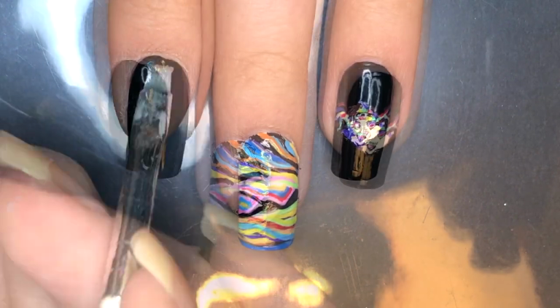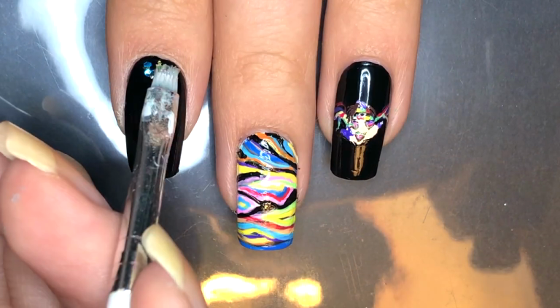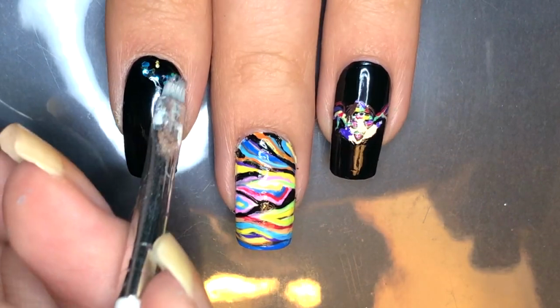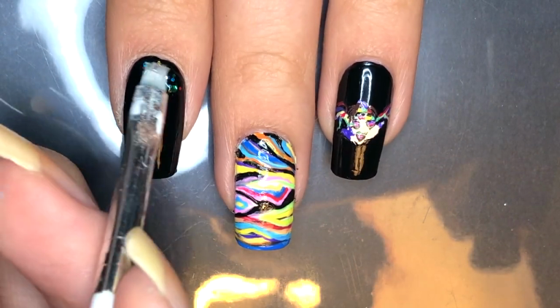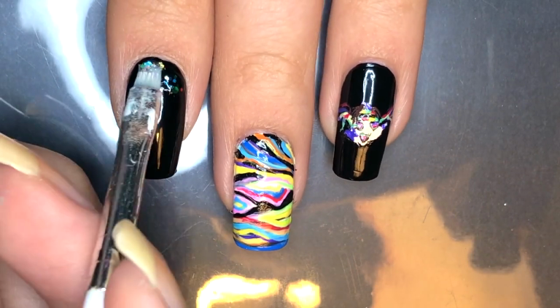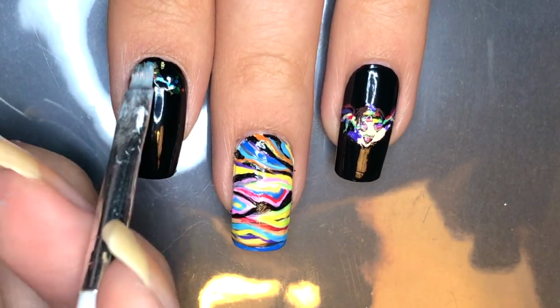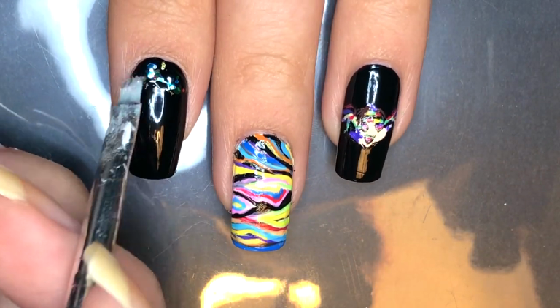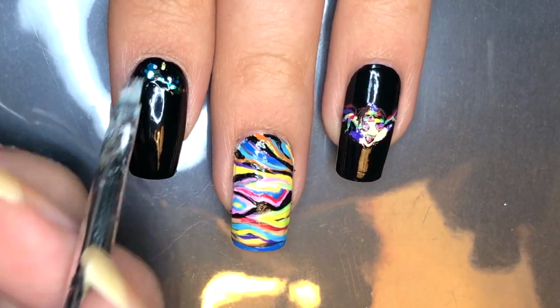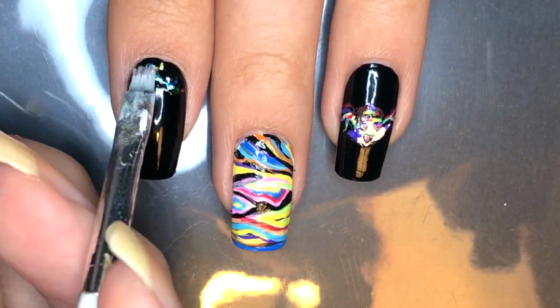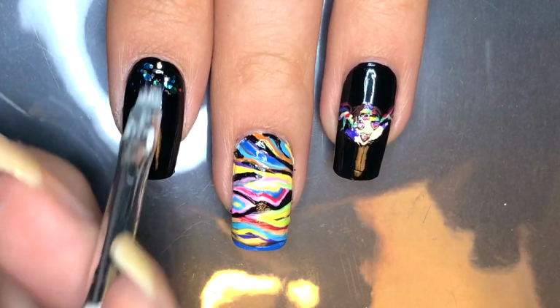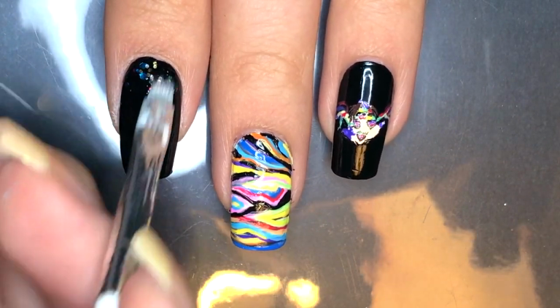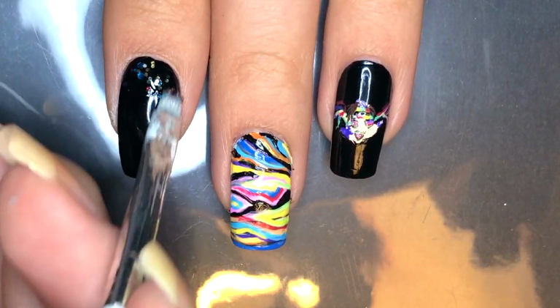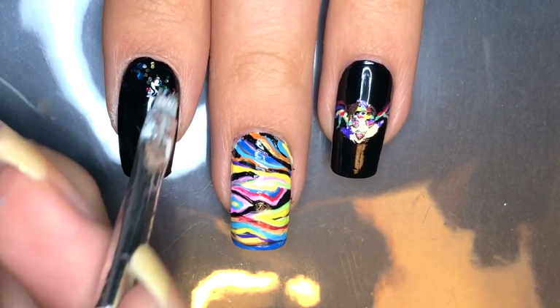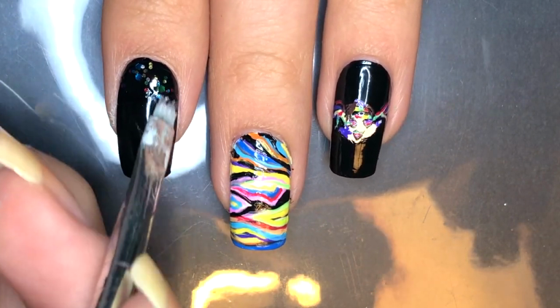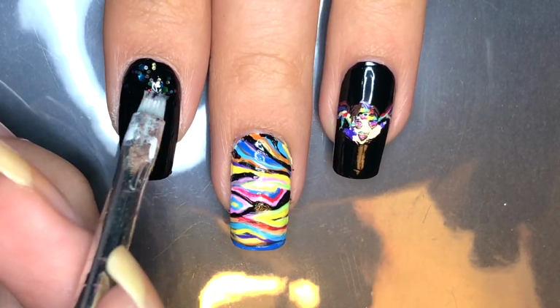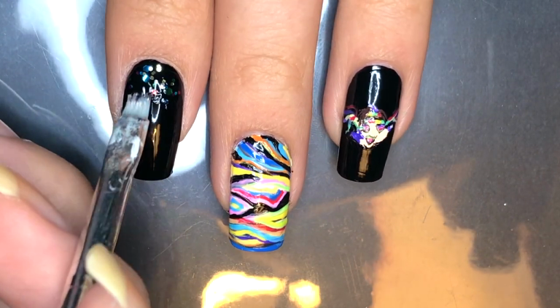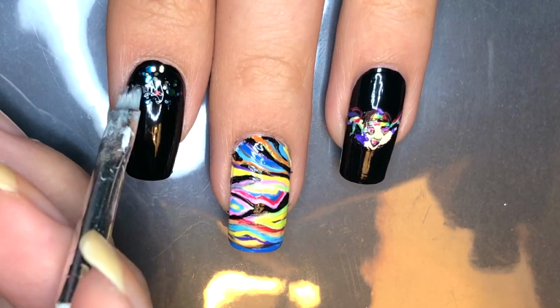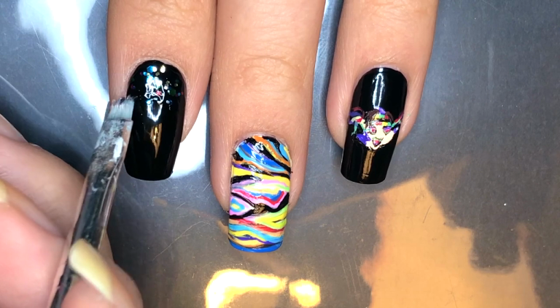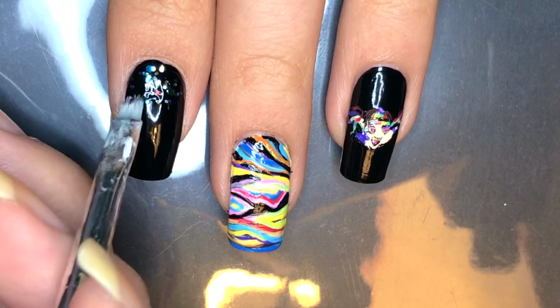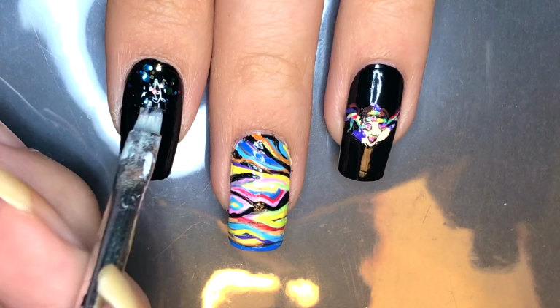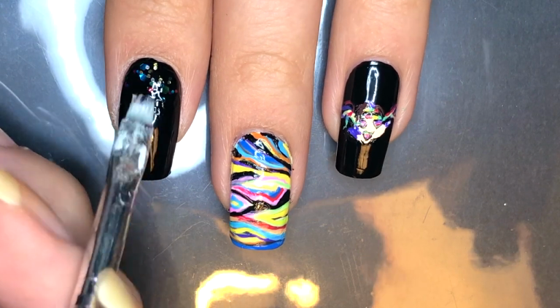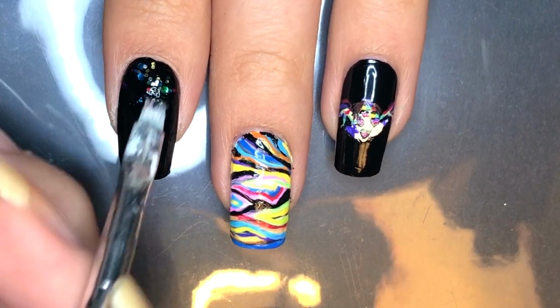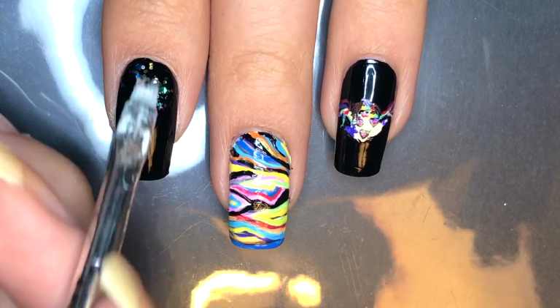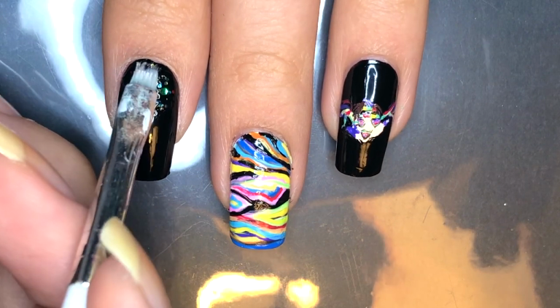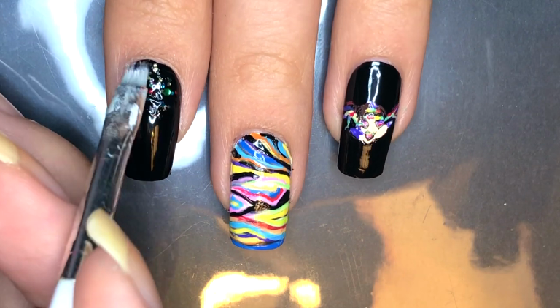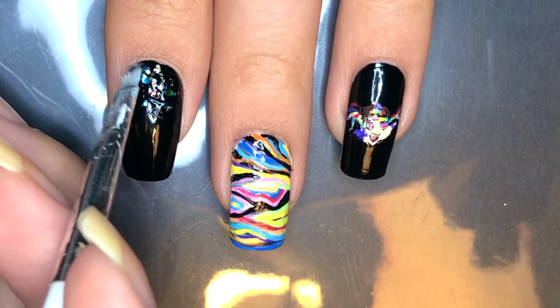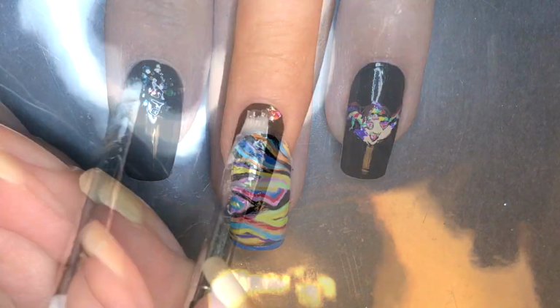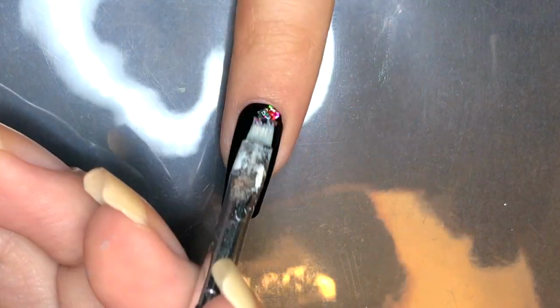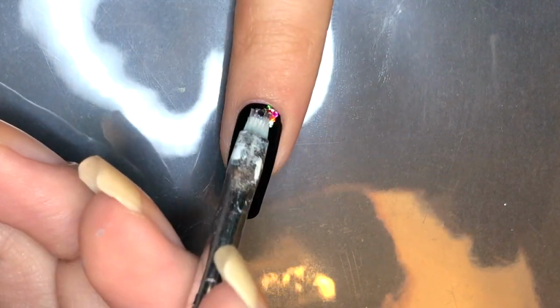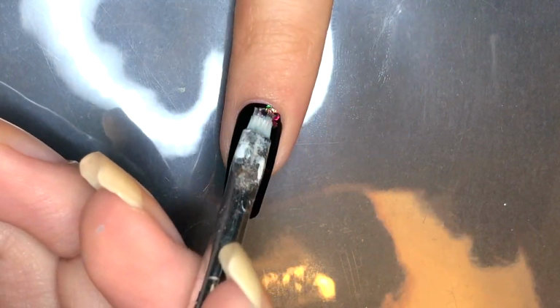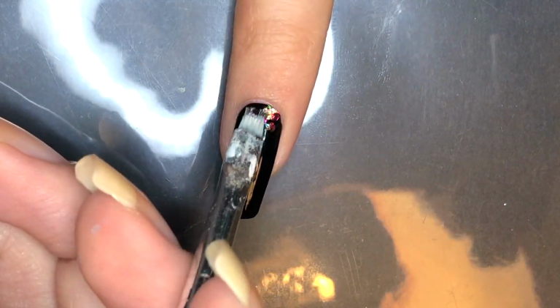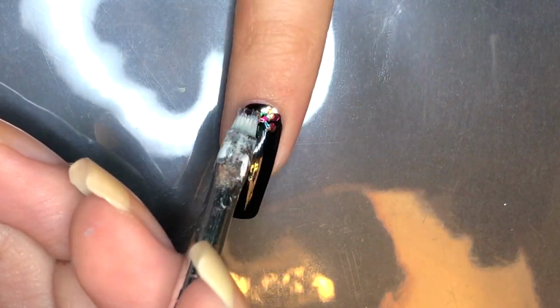I'm just adding a rainbow glitter paint and adding white polish at the cuticle of my index and pinky fingernails.